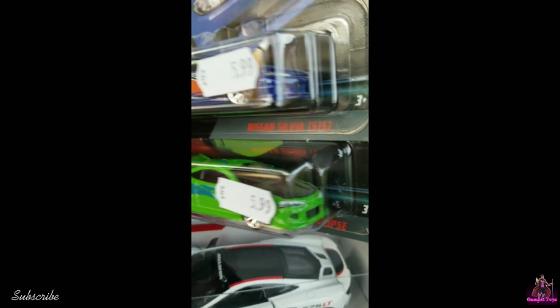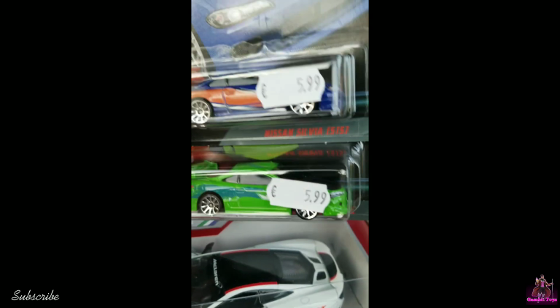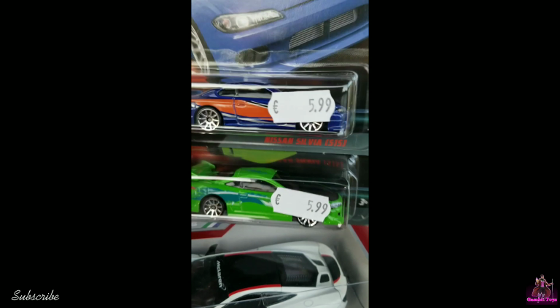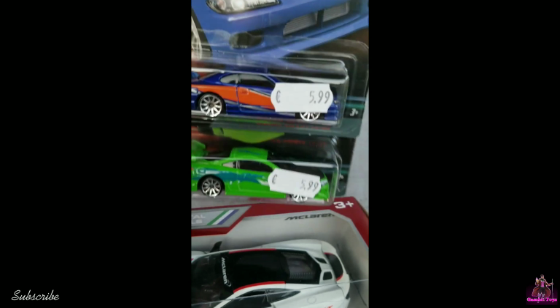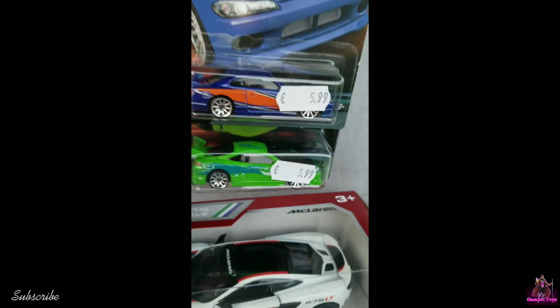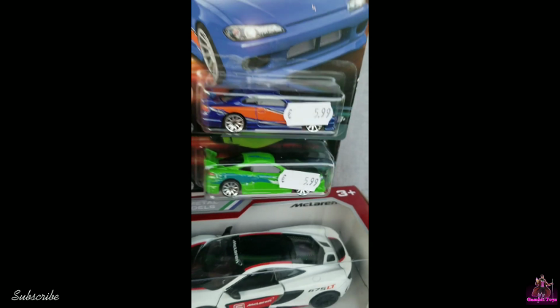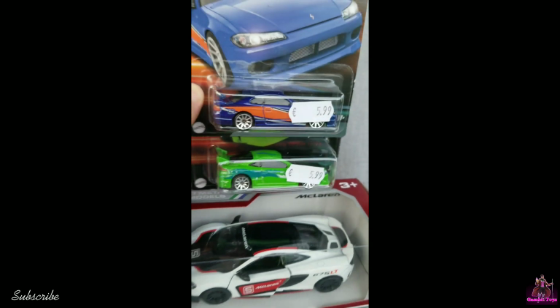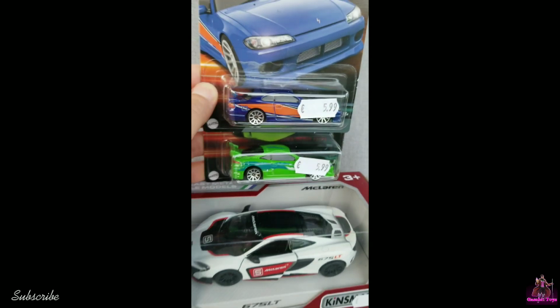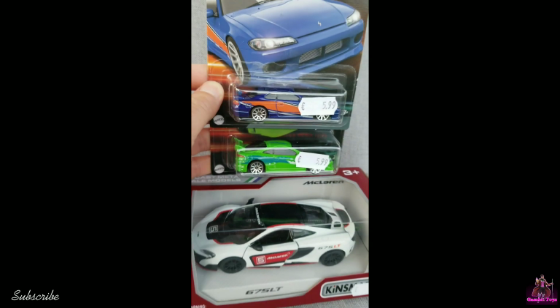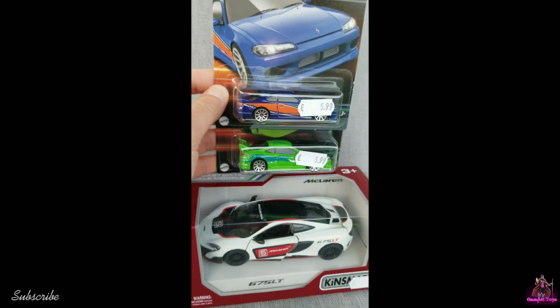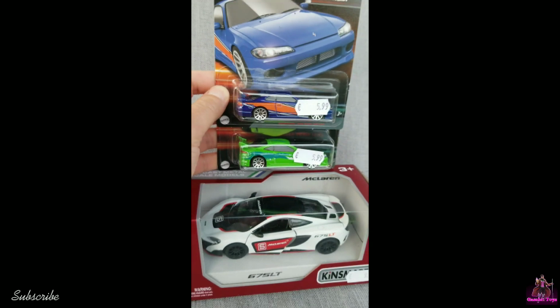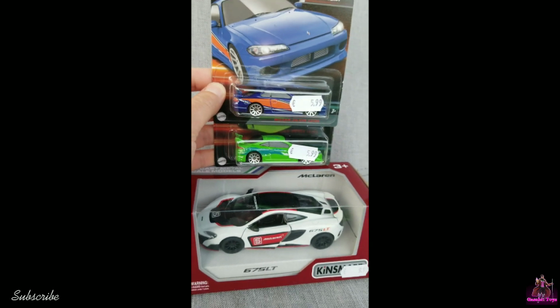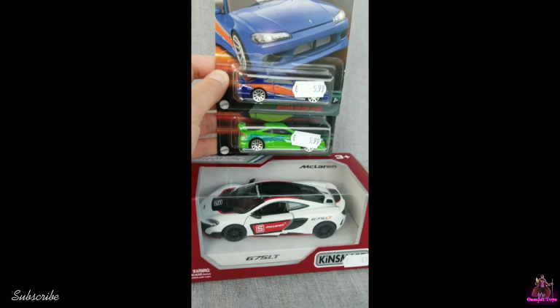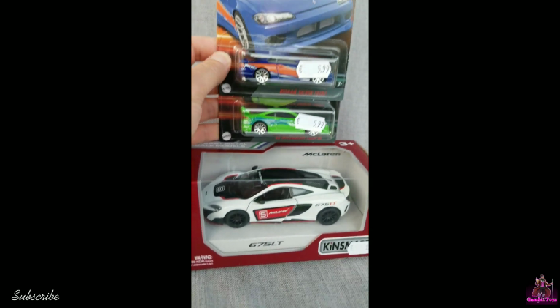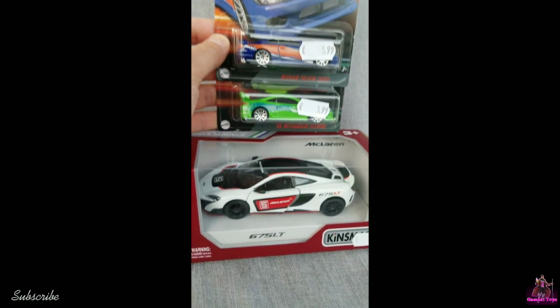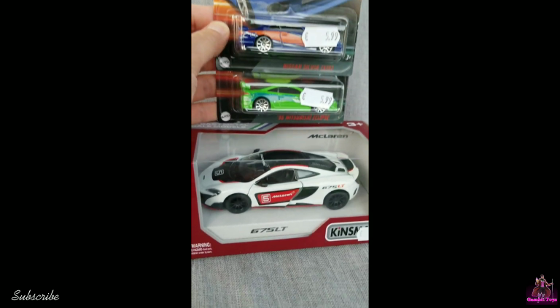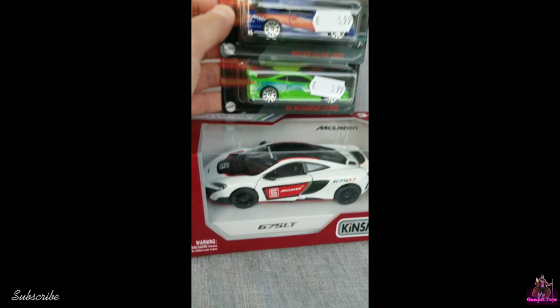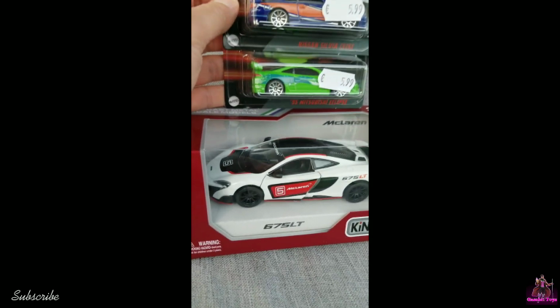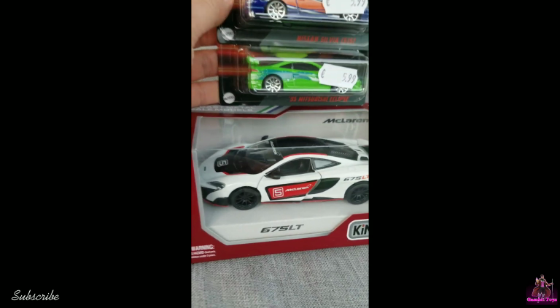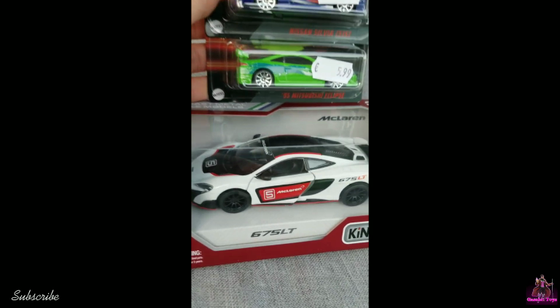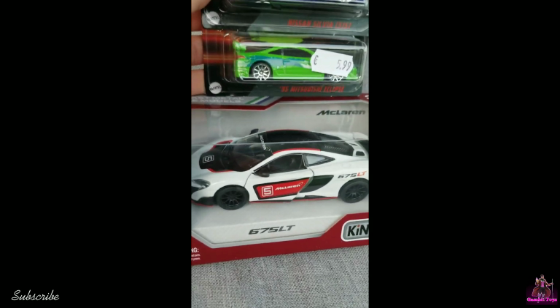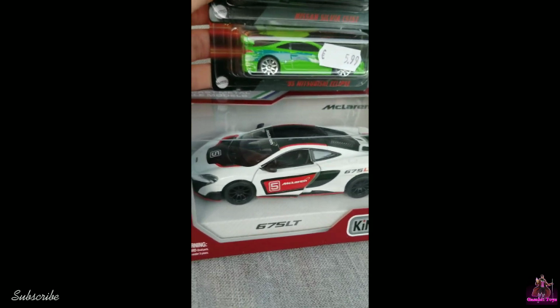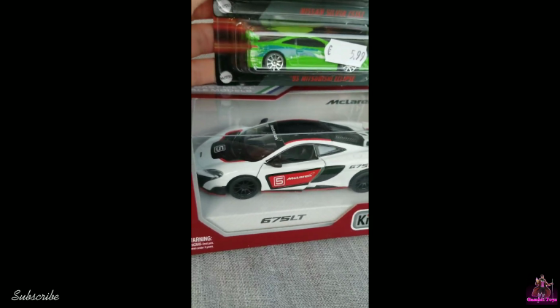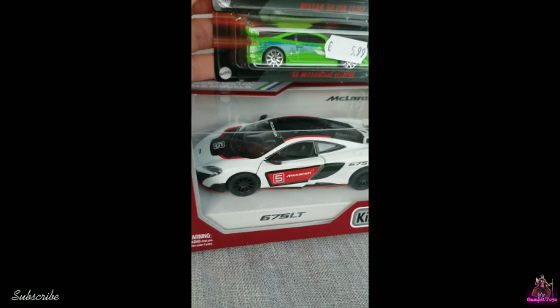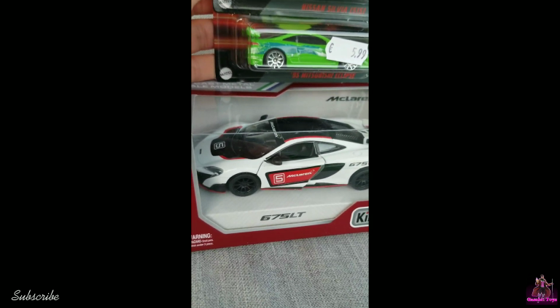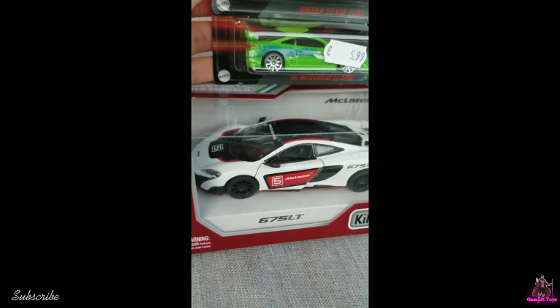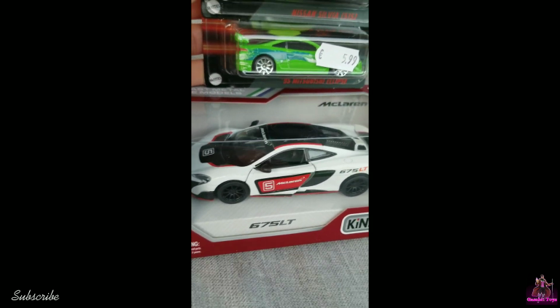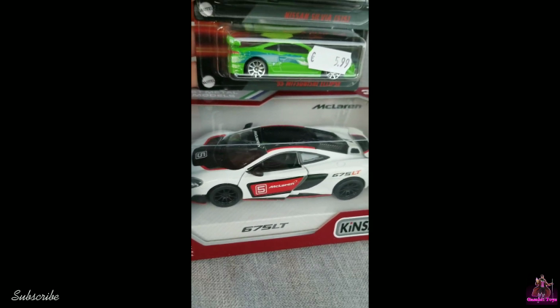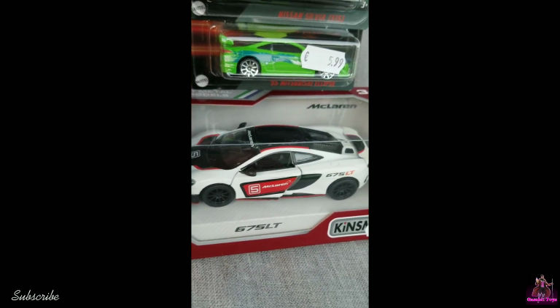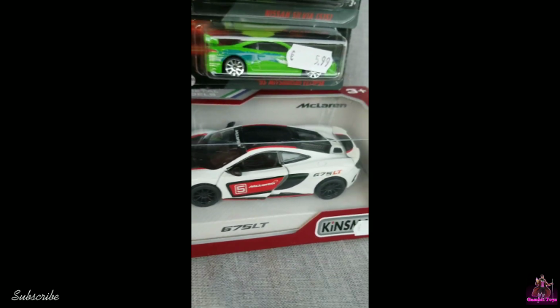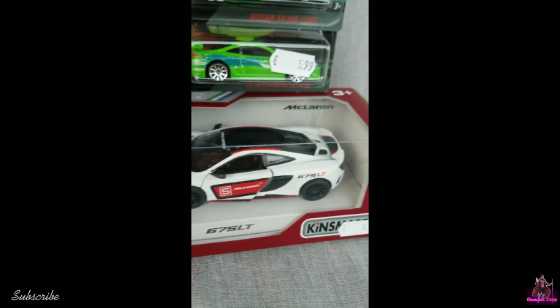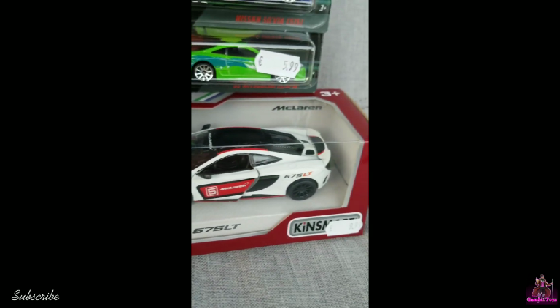And found a Kinsmart McLaren — and those were my pickups of today. Thanks for watching!